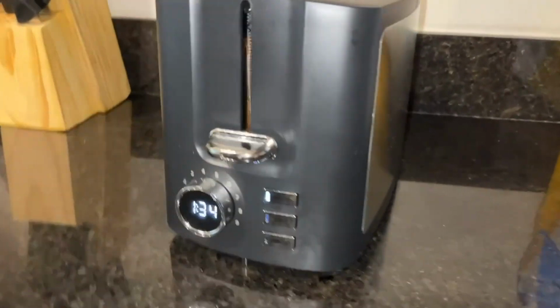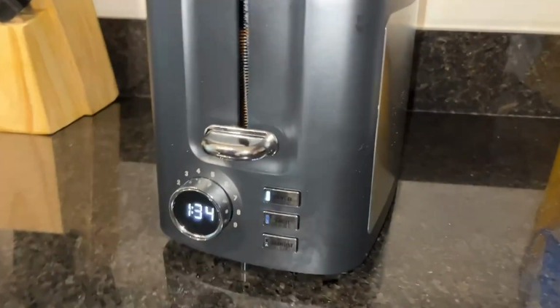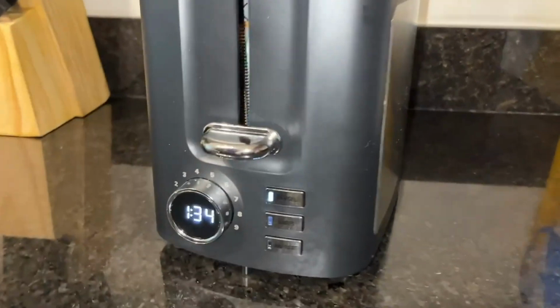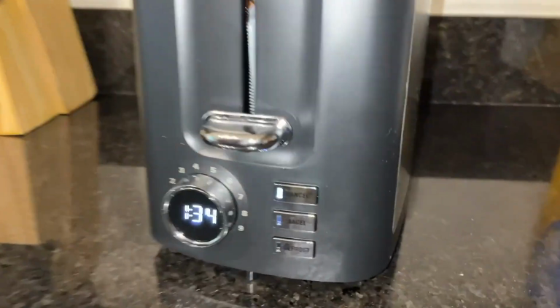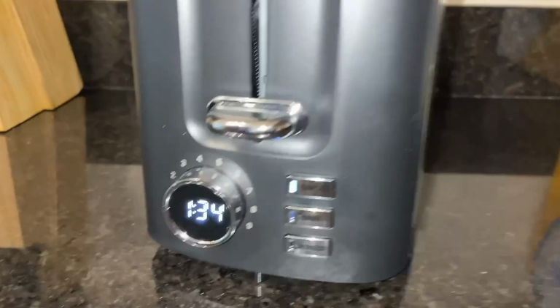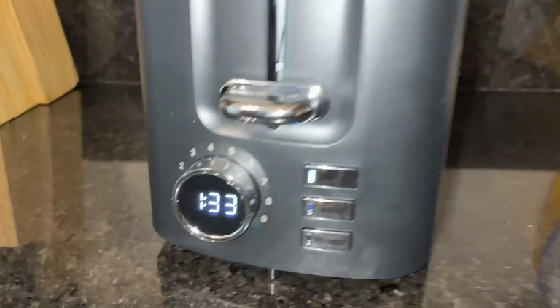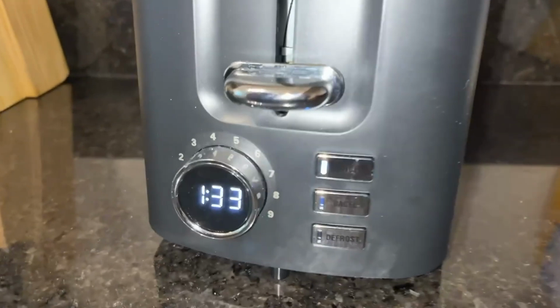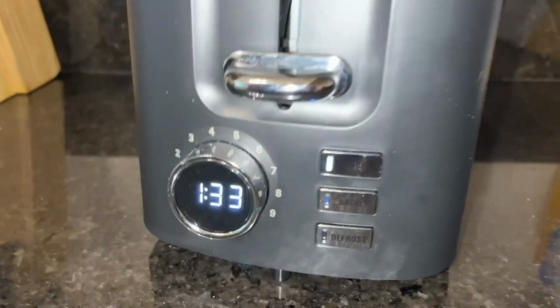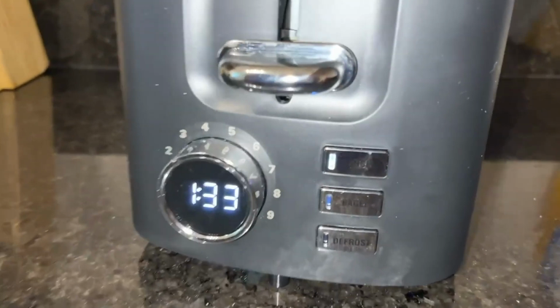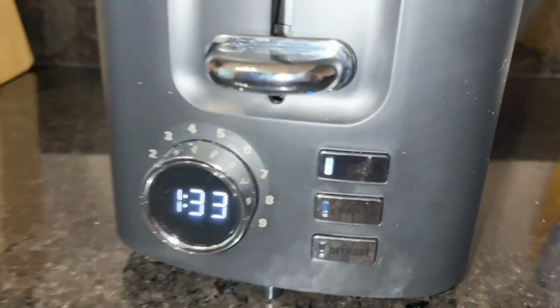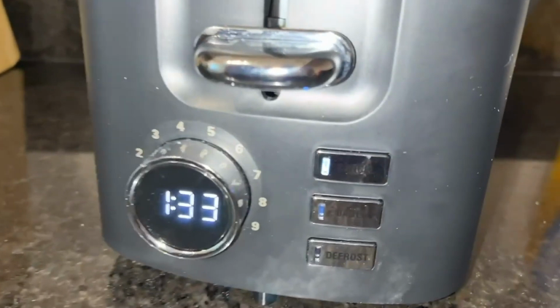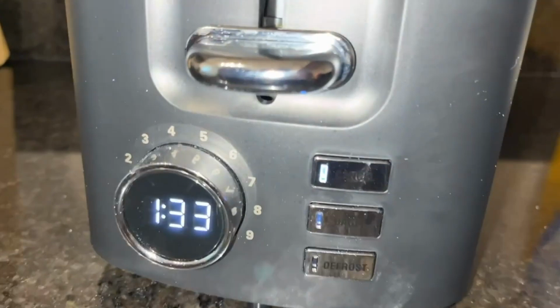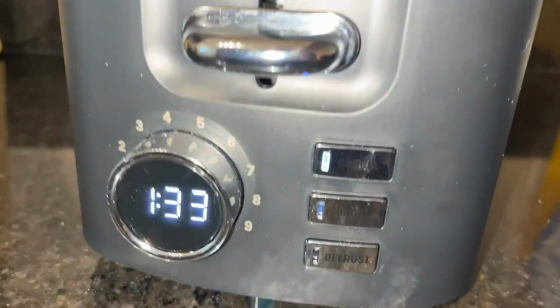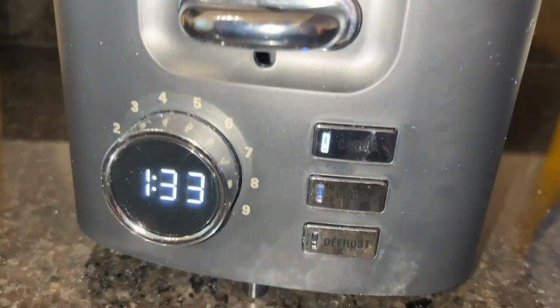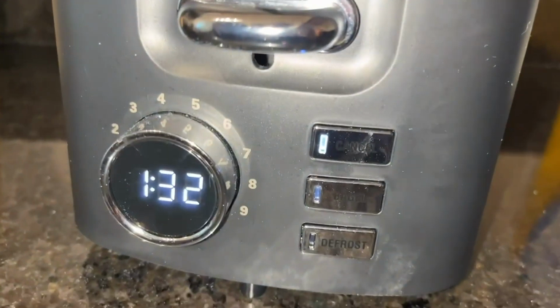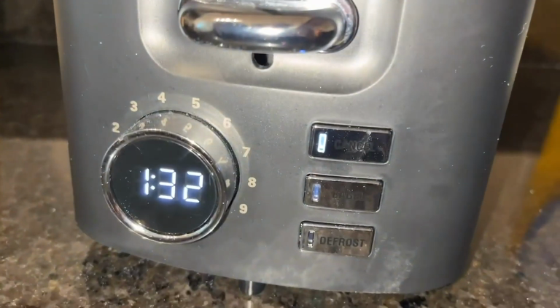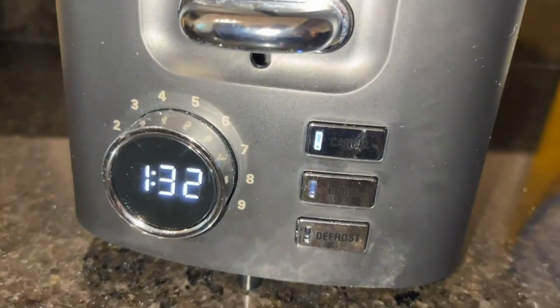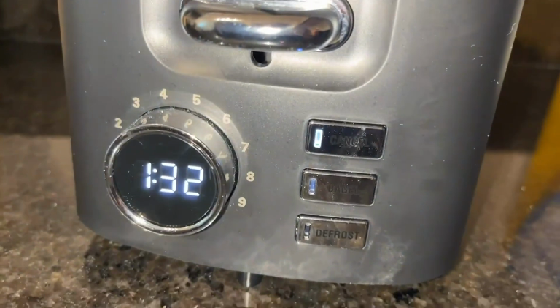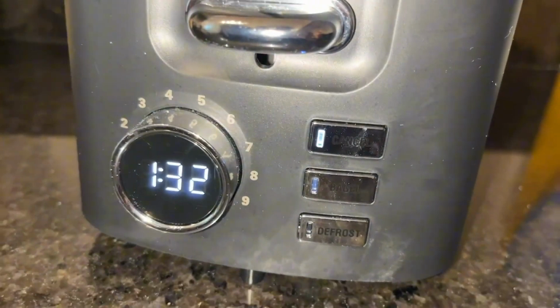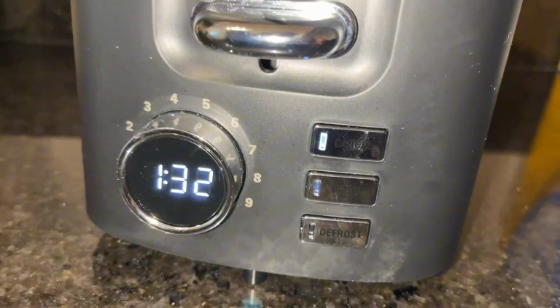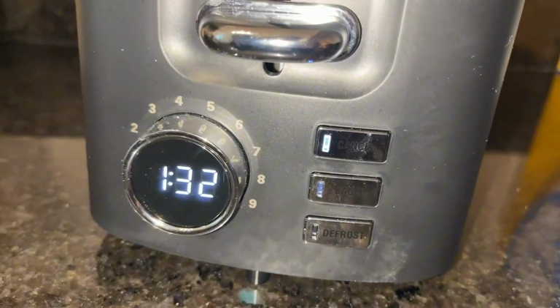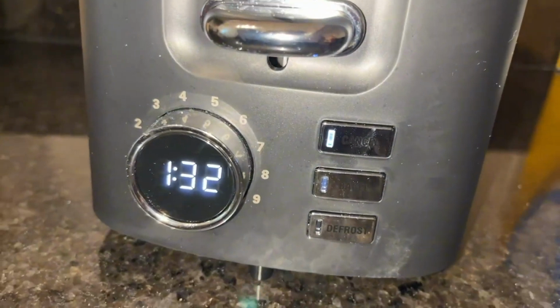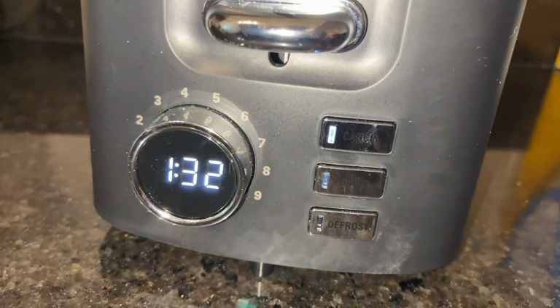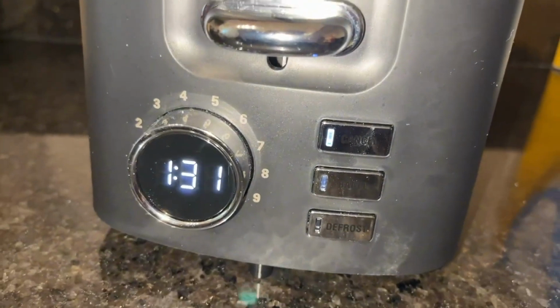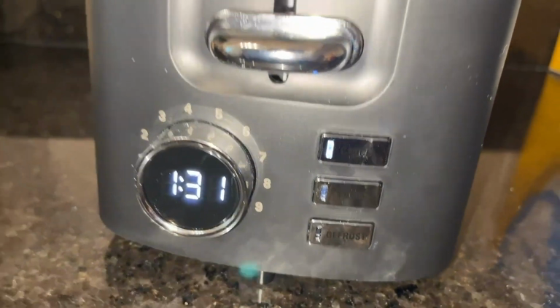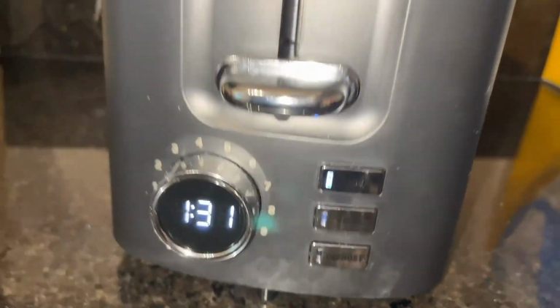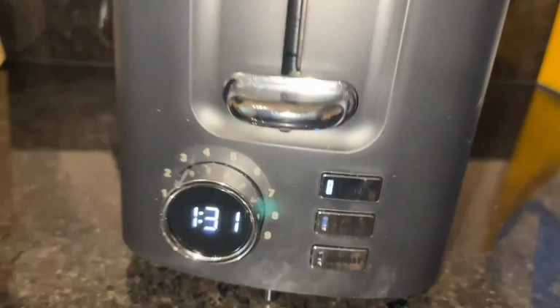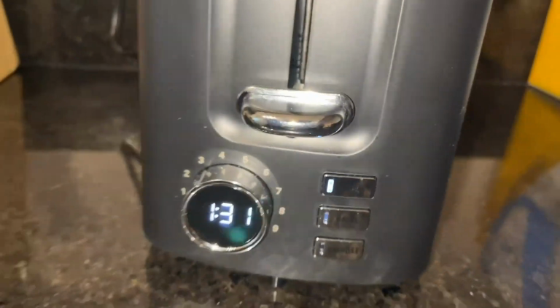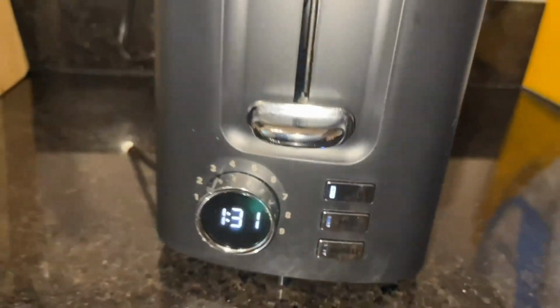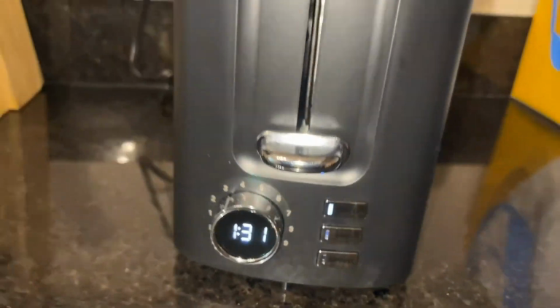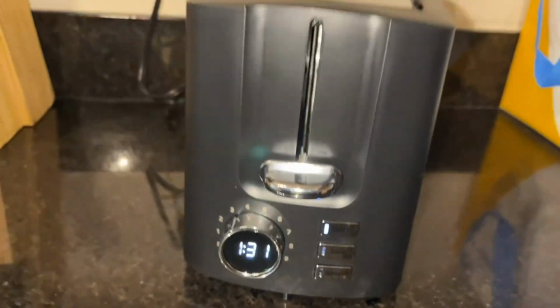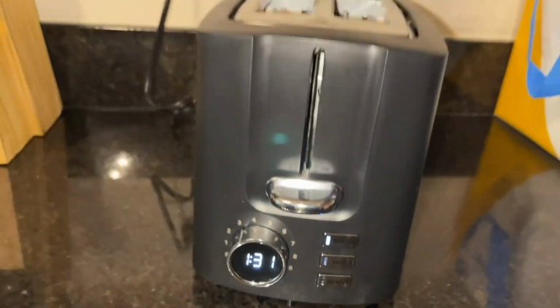Overall, it has worked great for me on standard sizes of bread, and so I would give it a 4.5 out of 5.